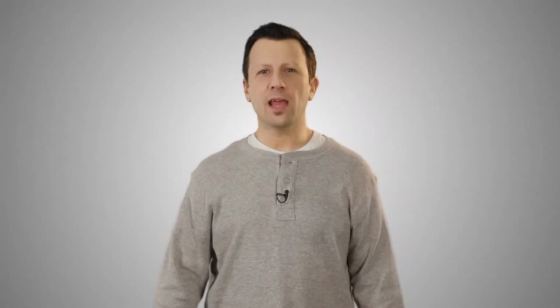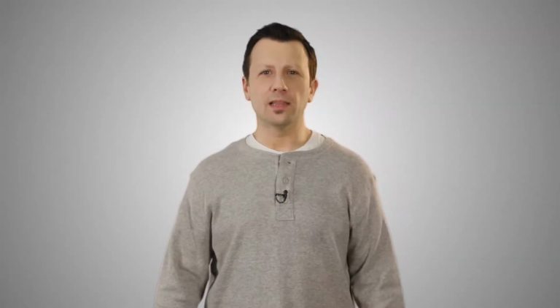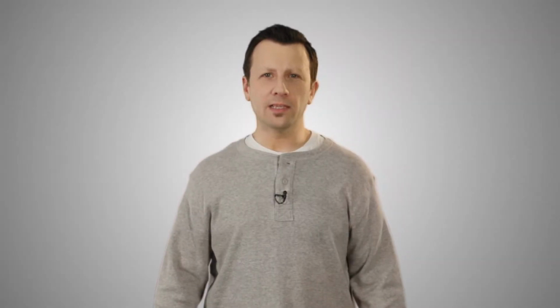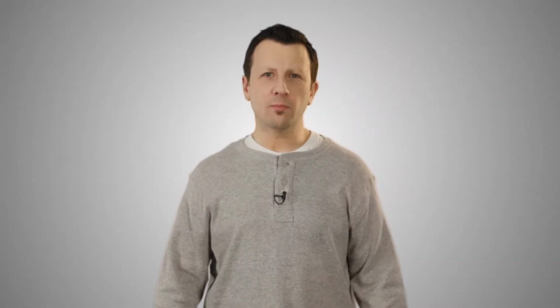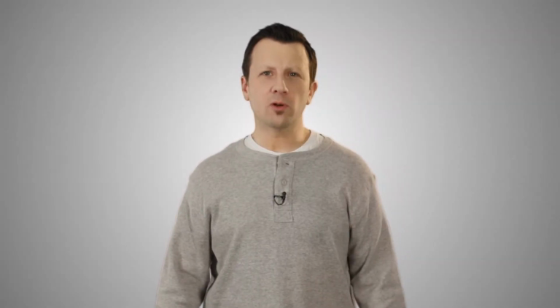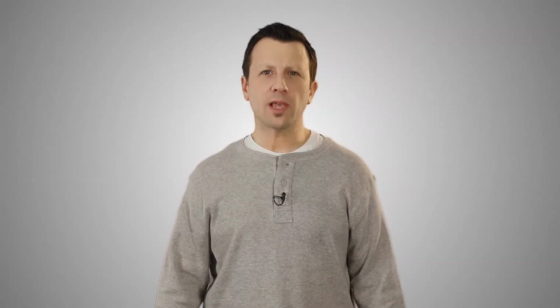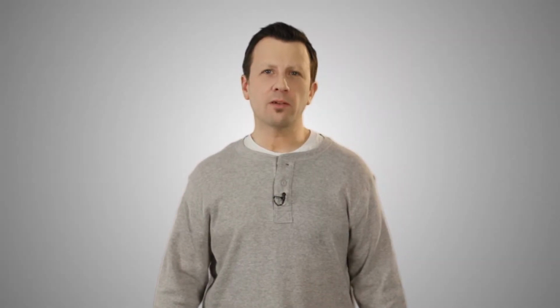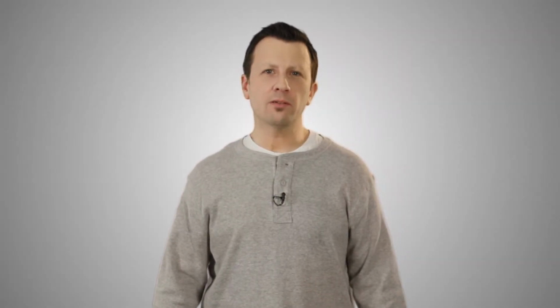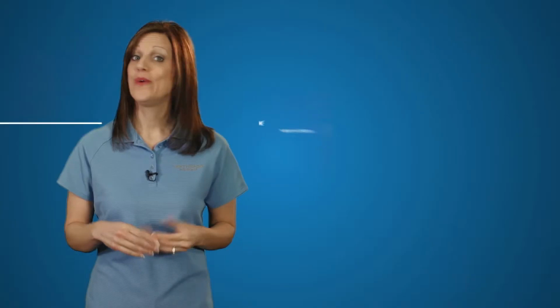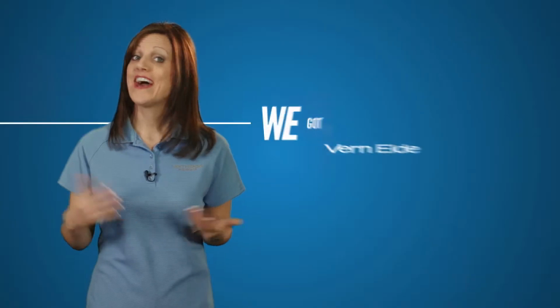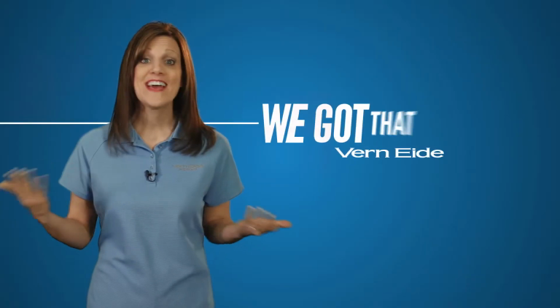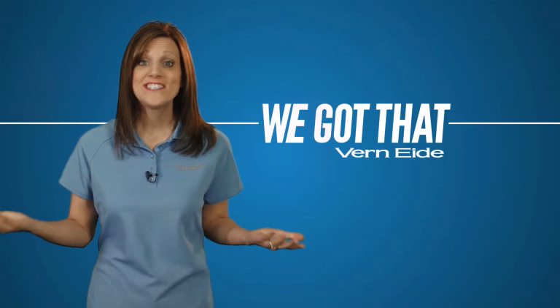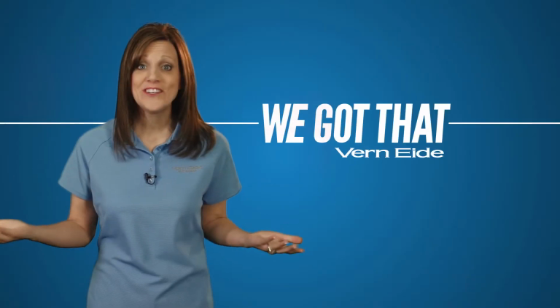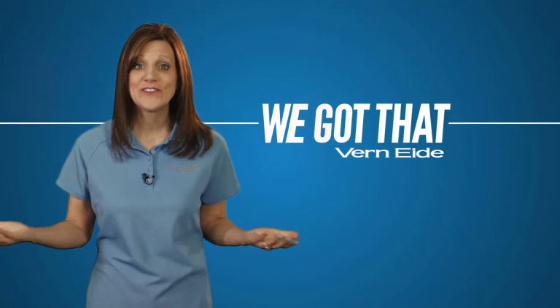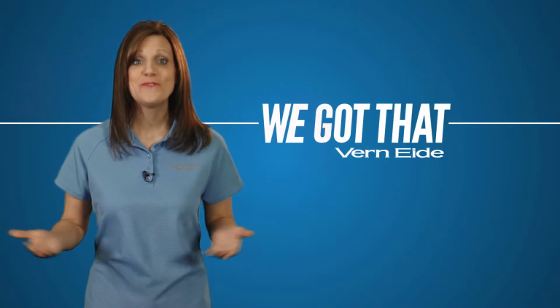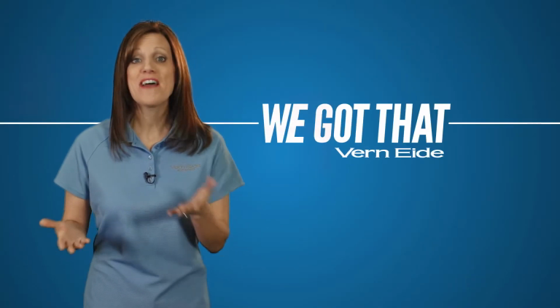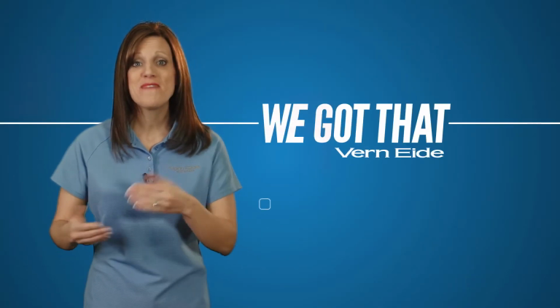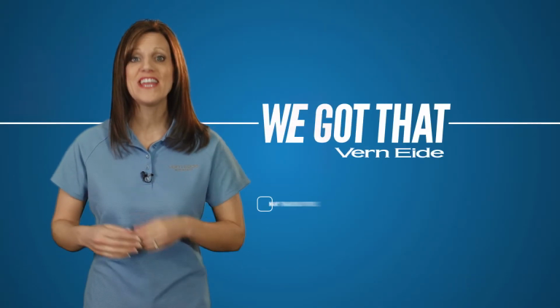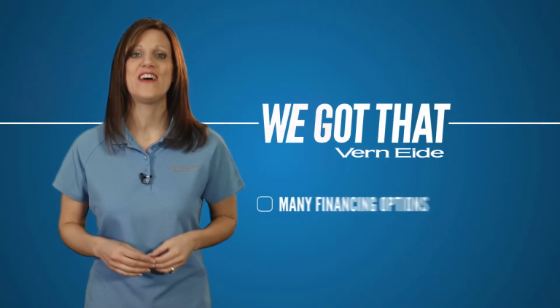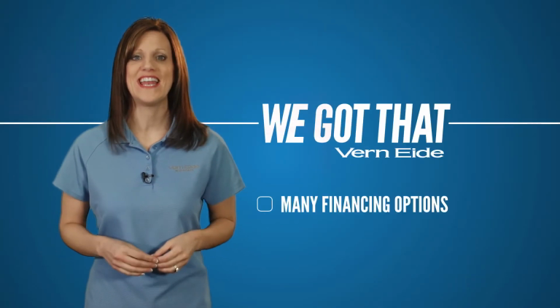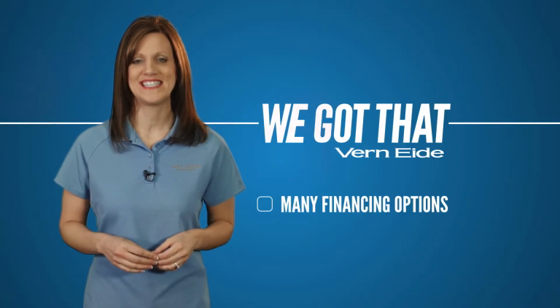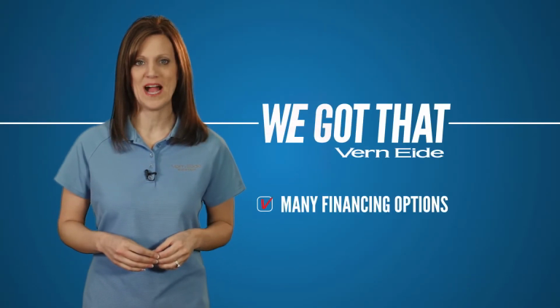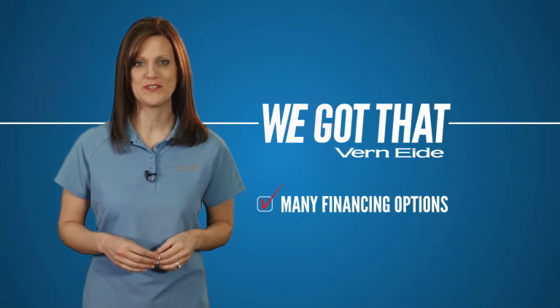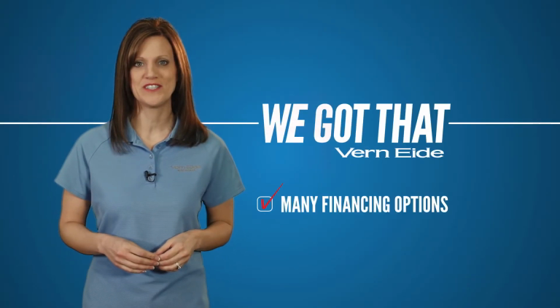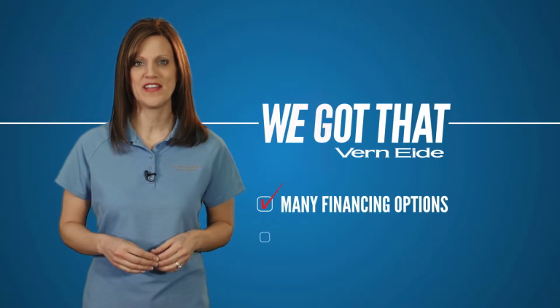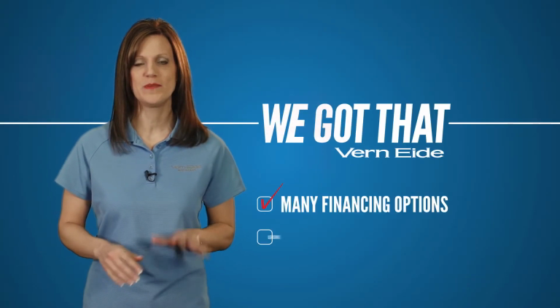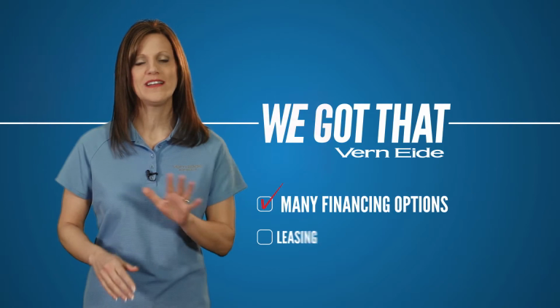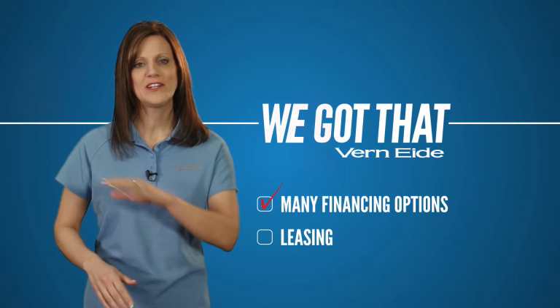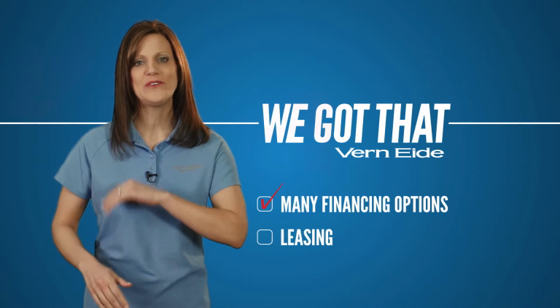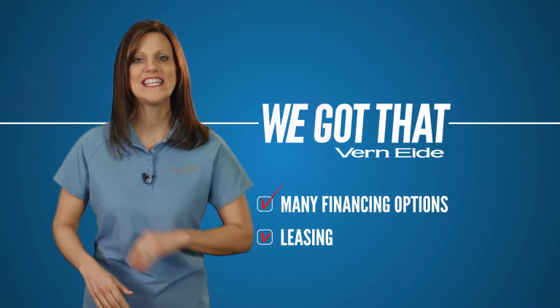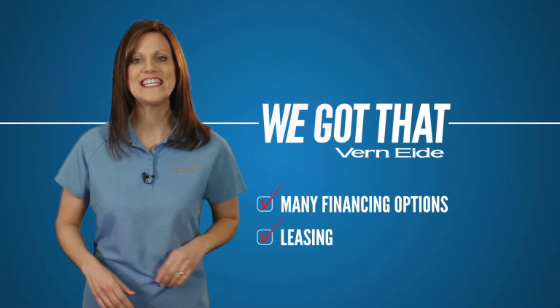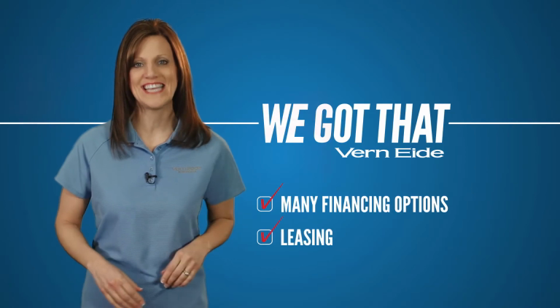Can I lease a motorcycle? We got that too. We have many financing options available, including leasing.